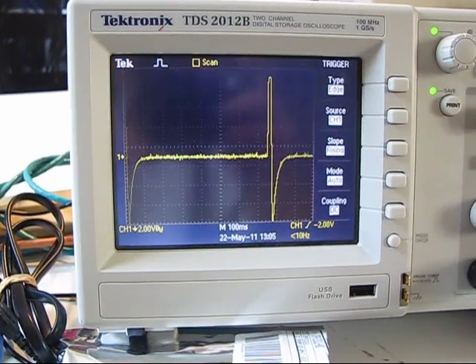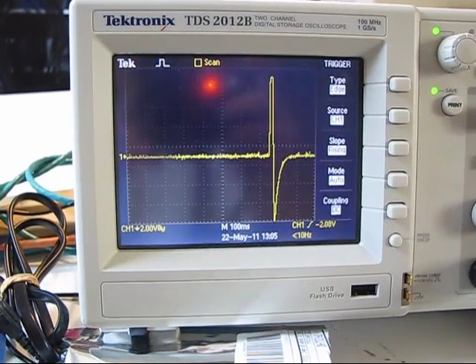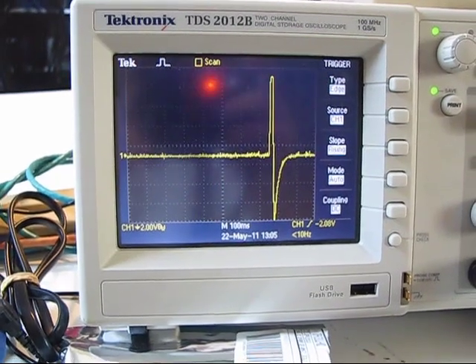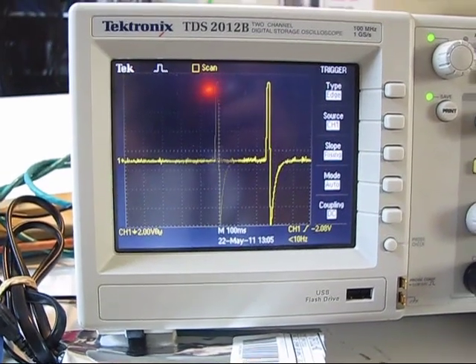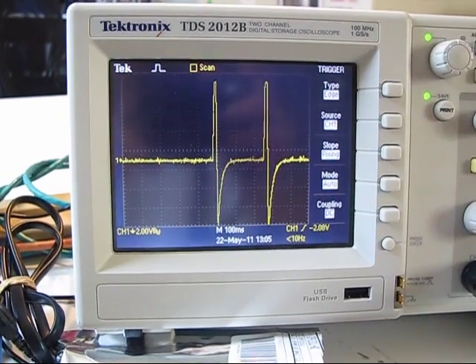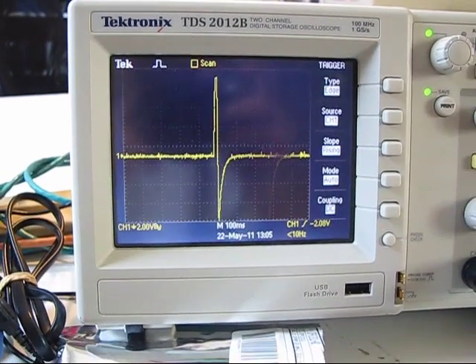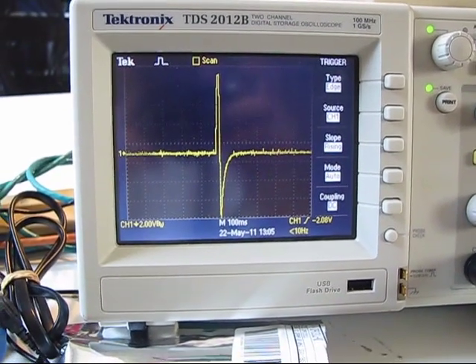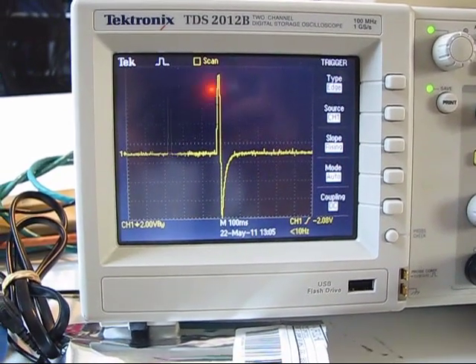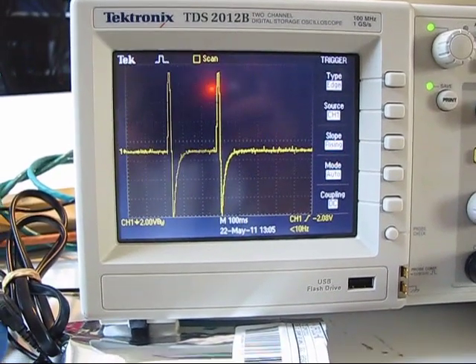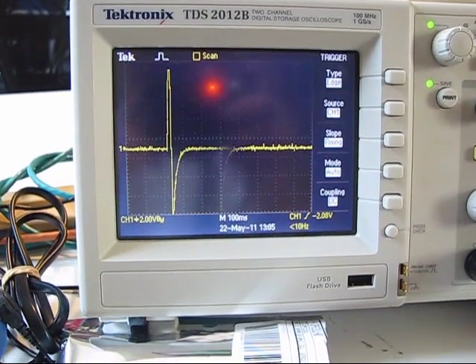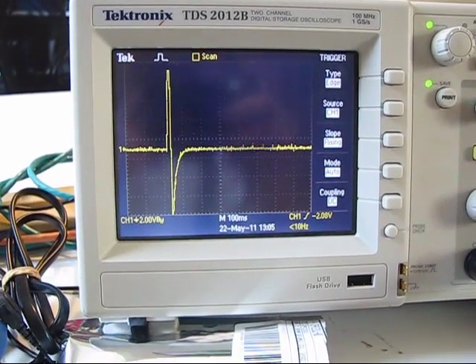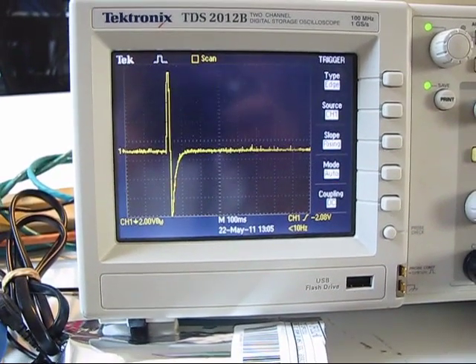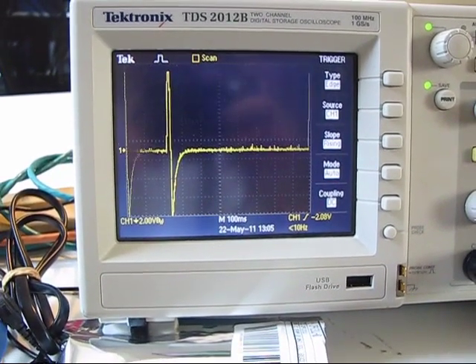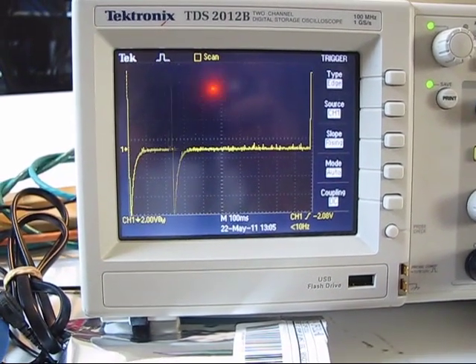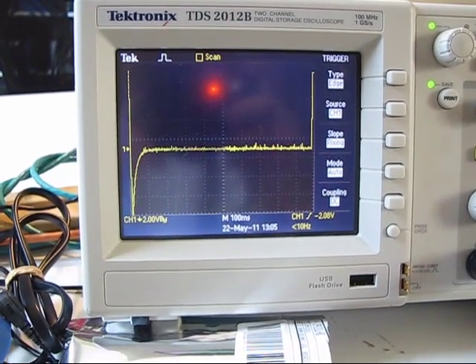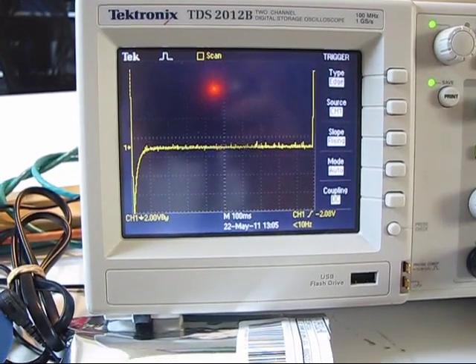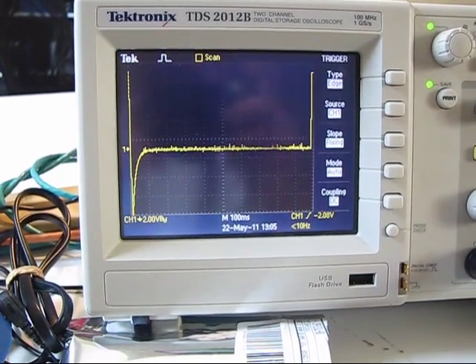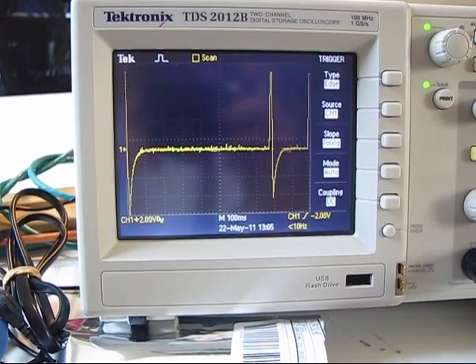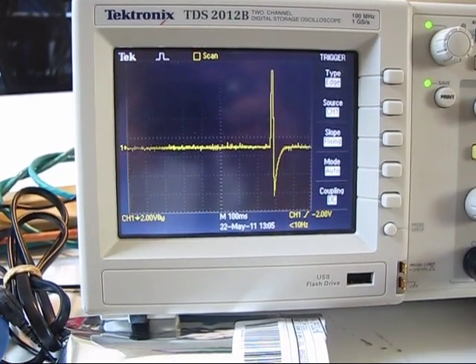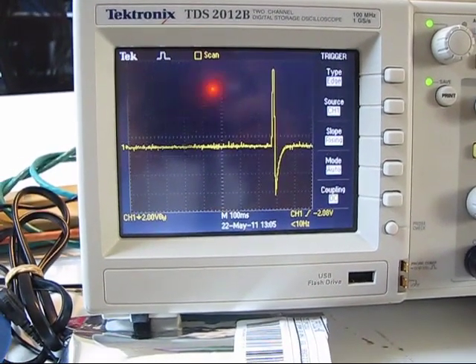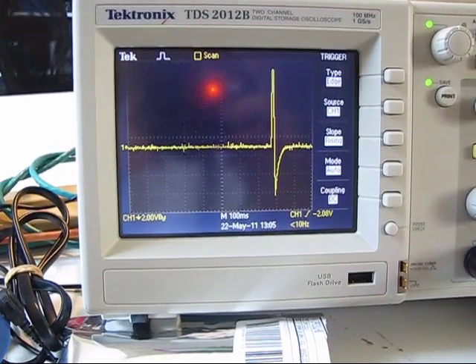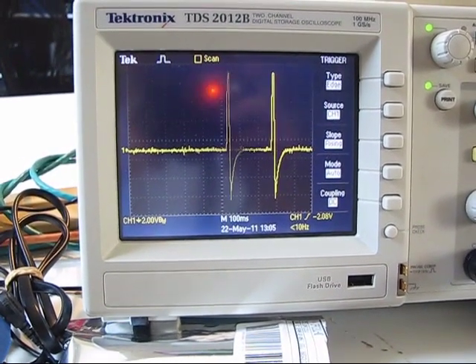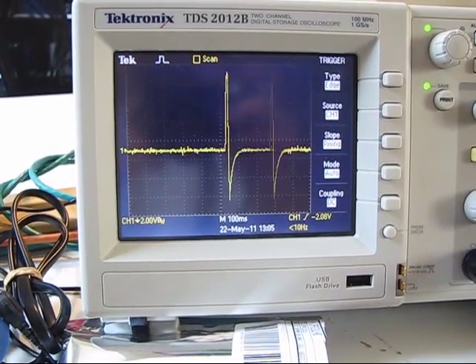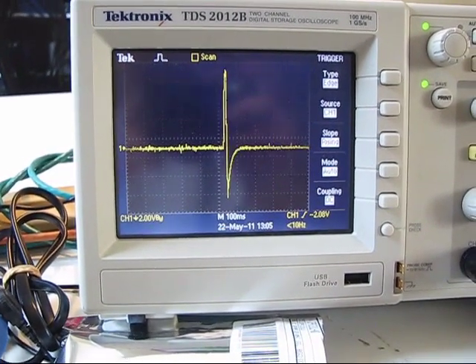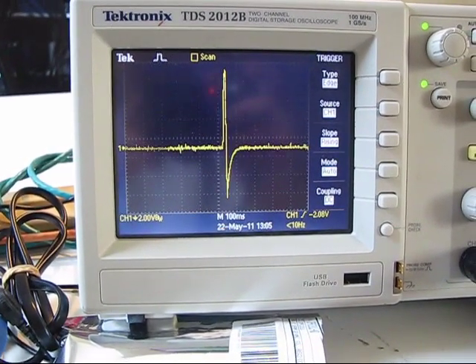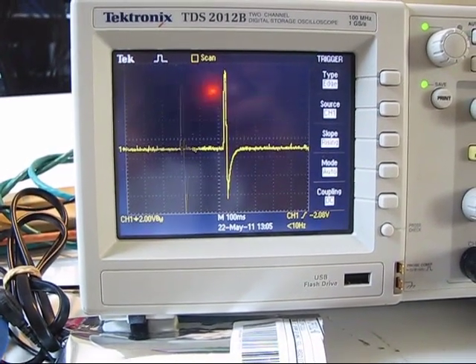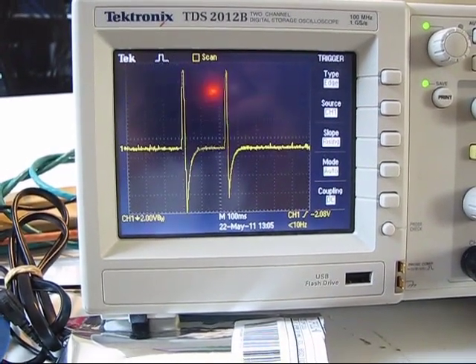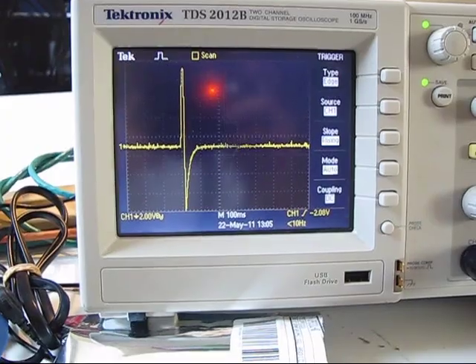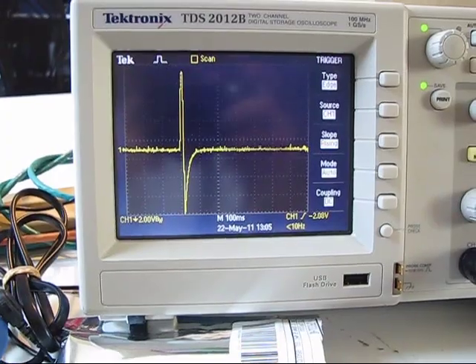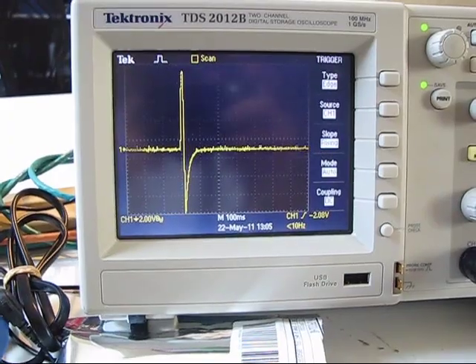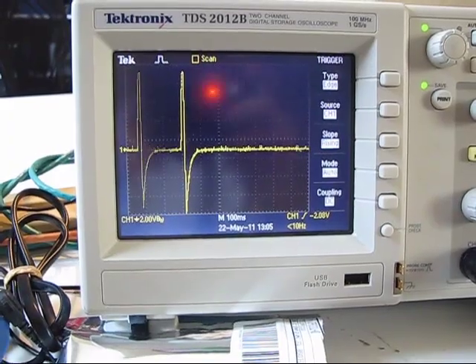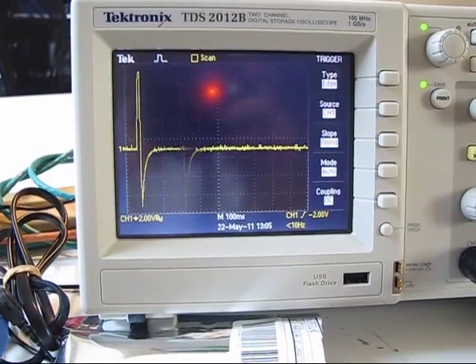Hello YouTube! Time for another update. See that on the screen? That is my heartbeat.